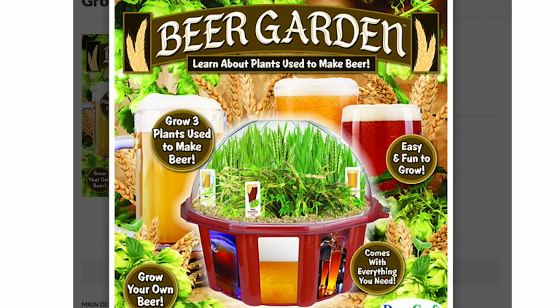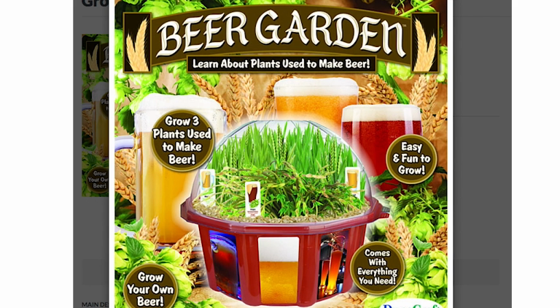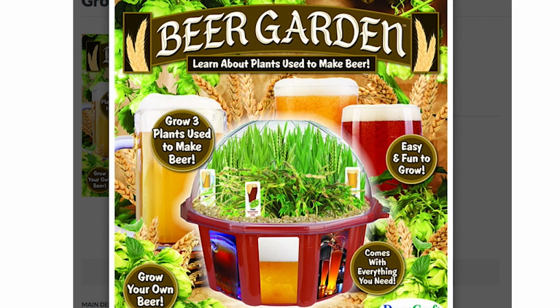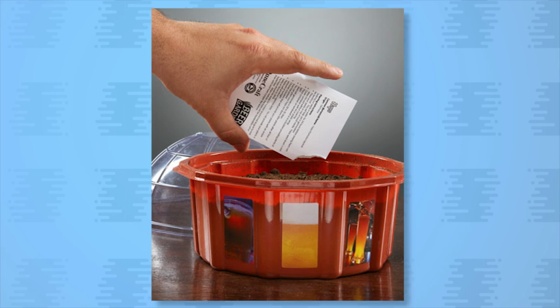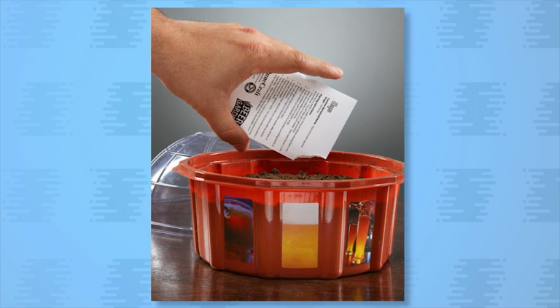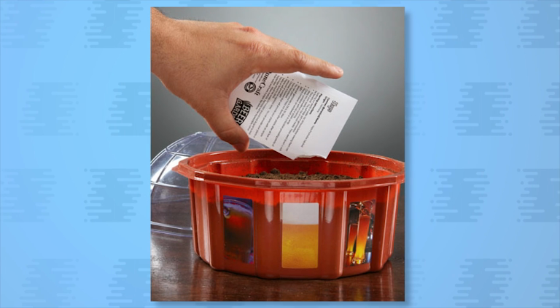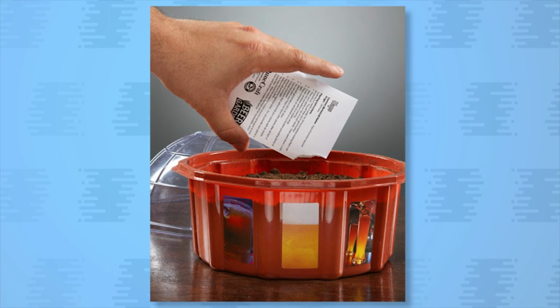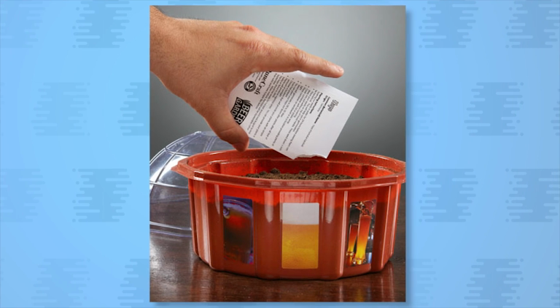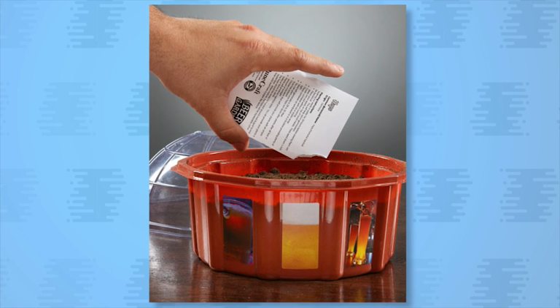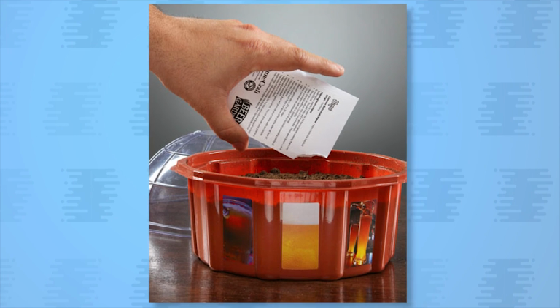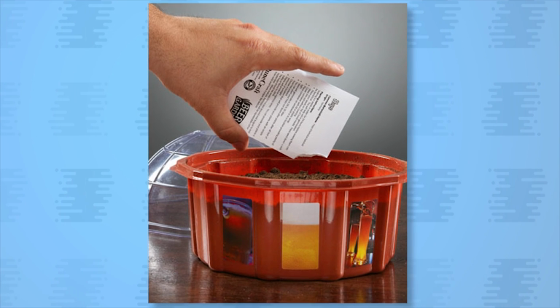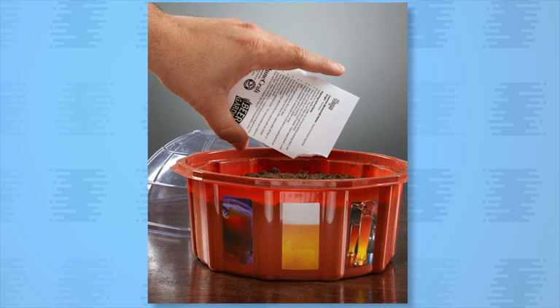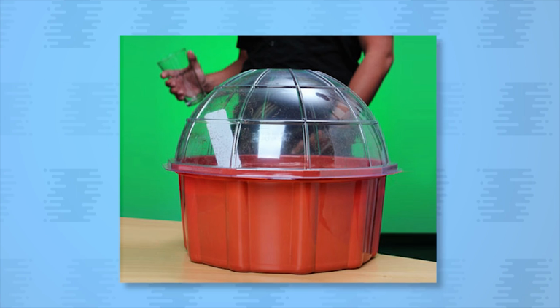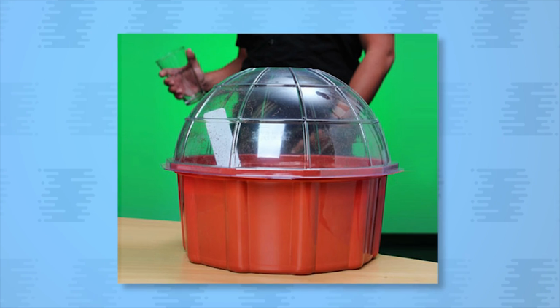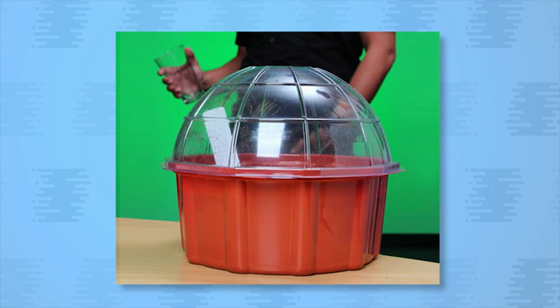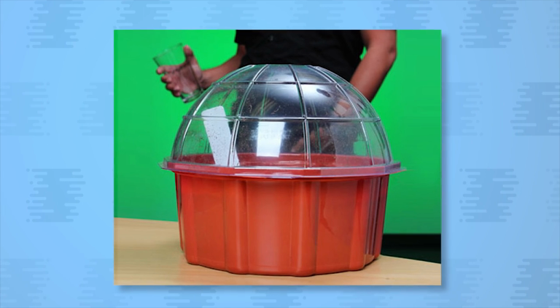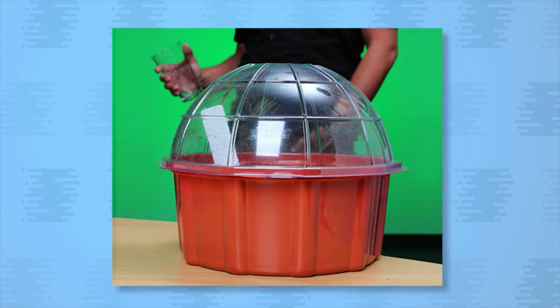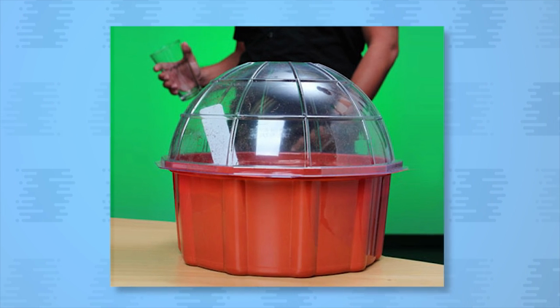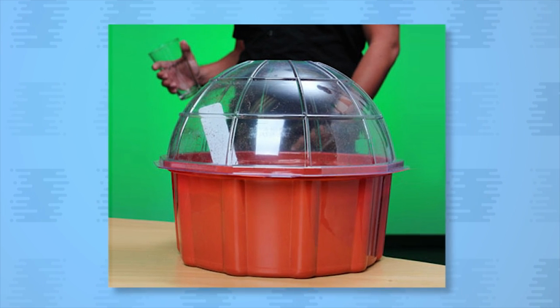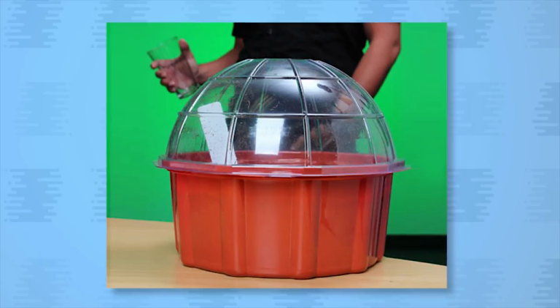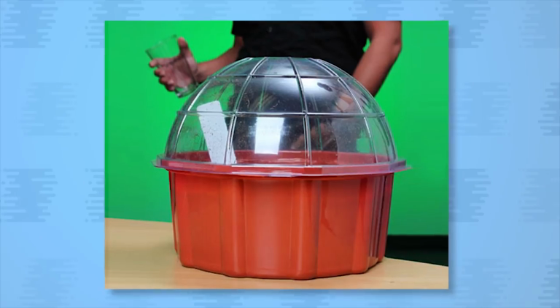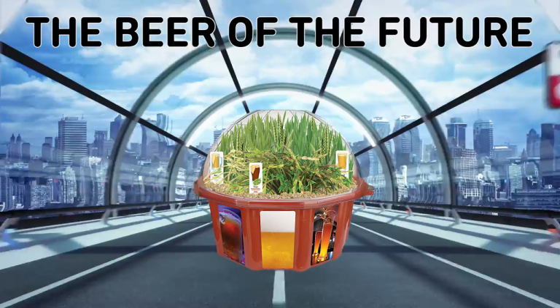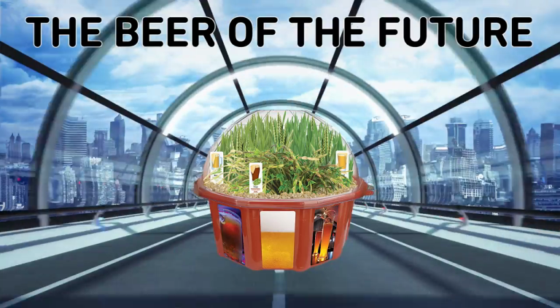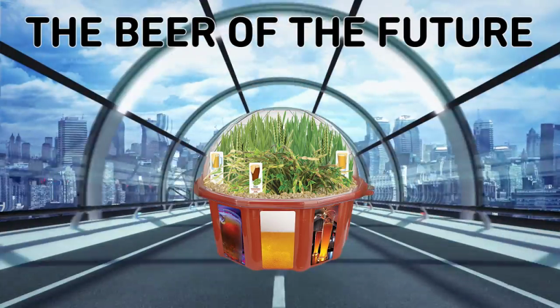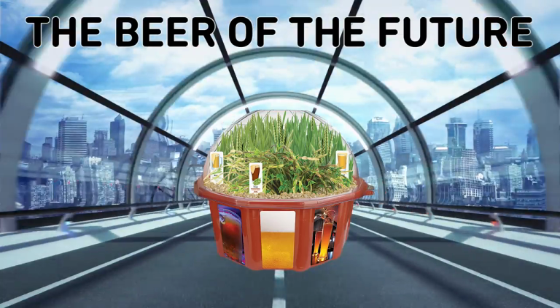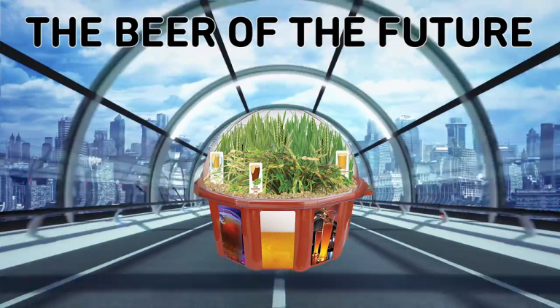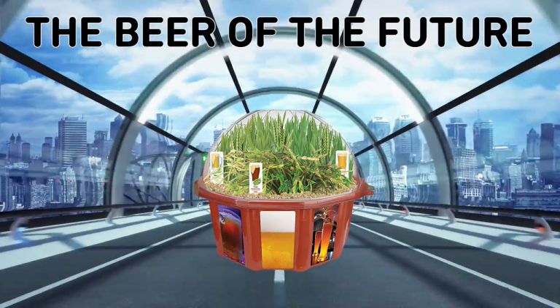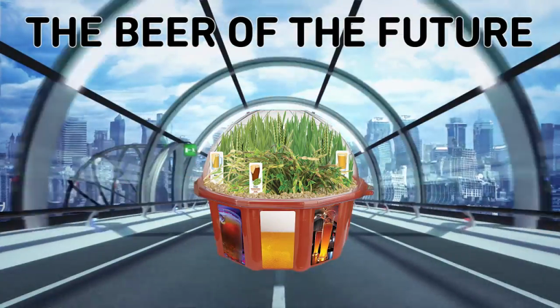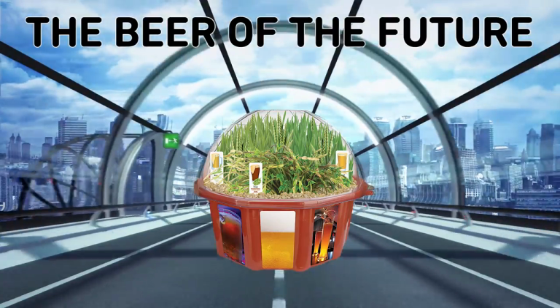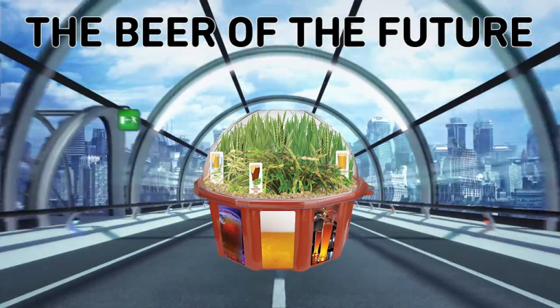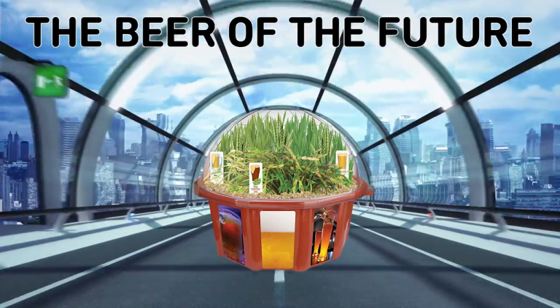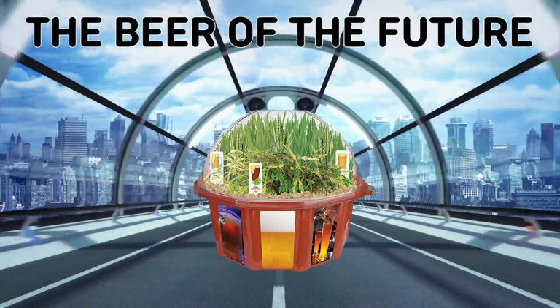Cite Beer Farmer on your list of accomplishments after you grow everything you need with the Grow Your Own Beer Garden. They guarantee the plants will grow, and you get to house it all in a see-through dome, making it the Beer of the Future.